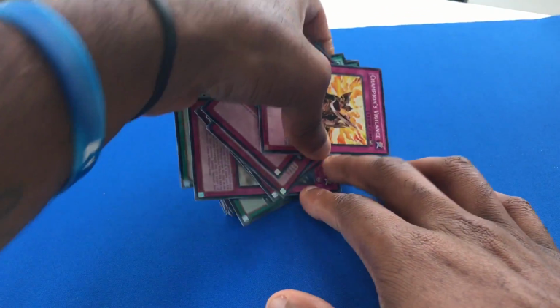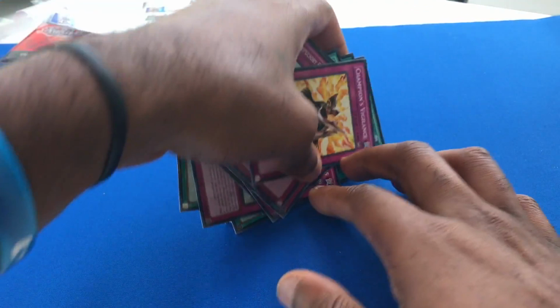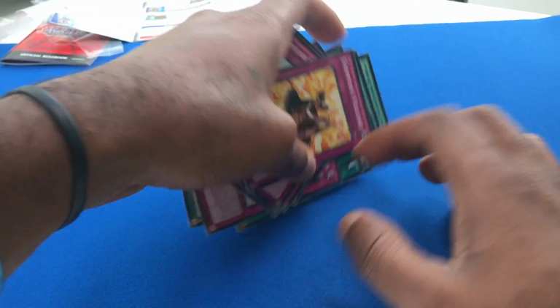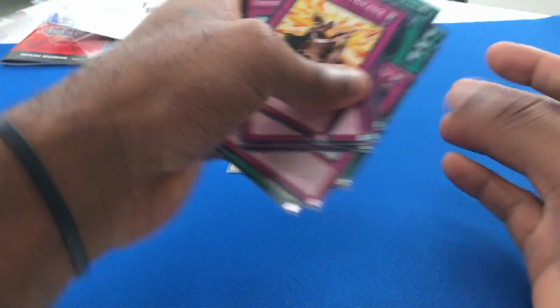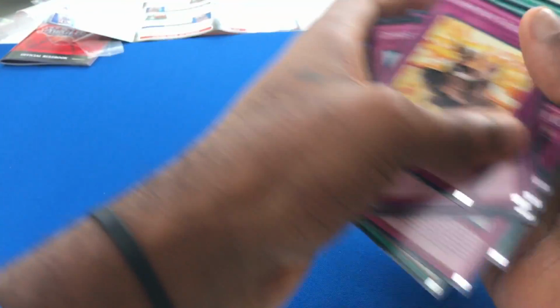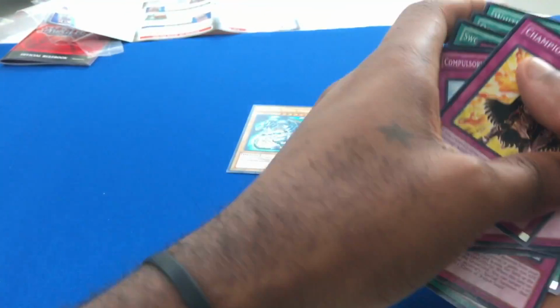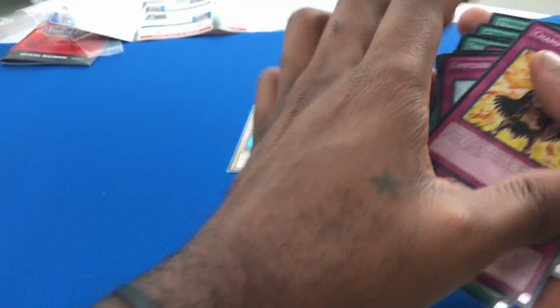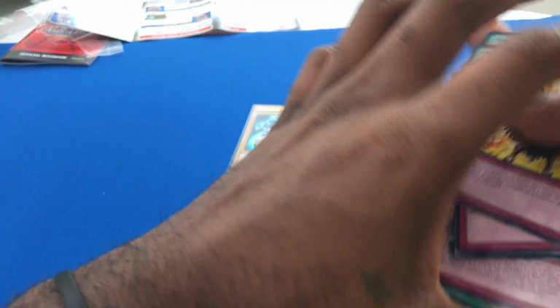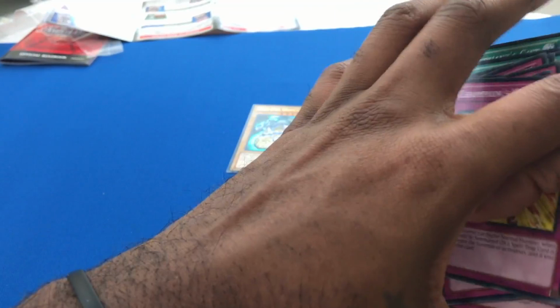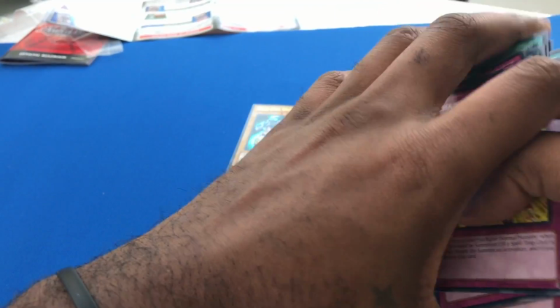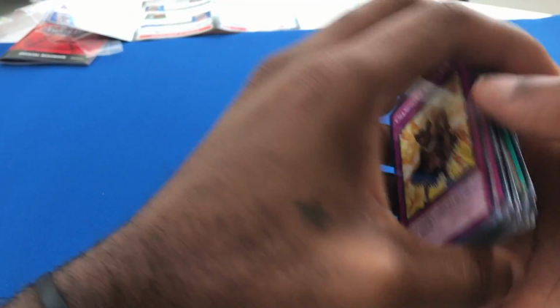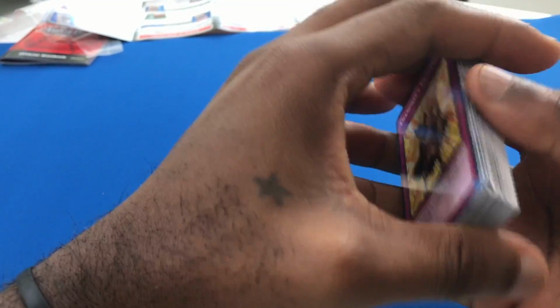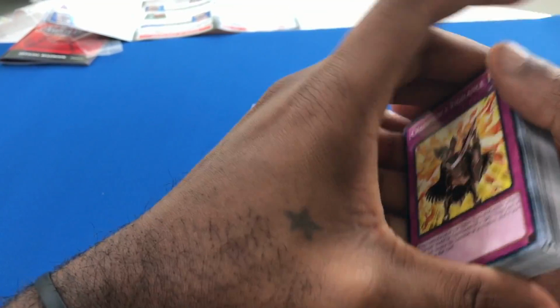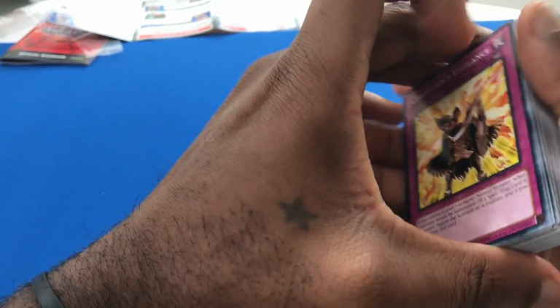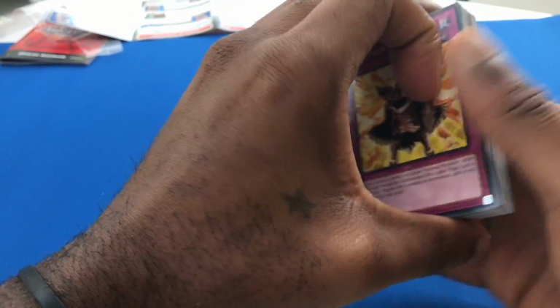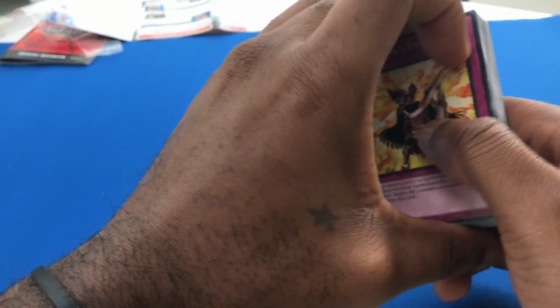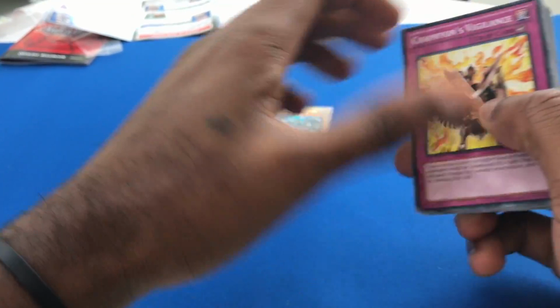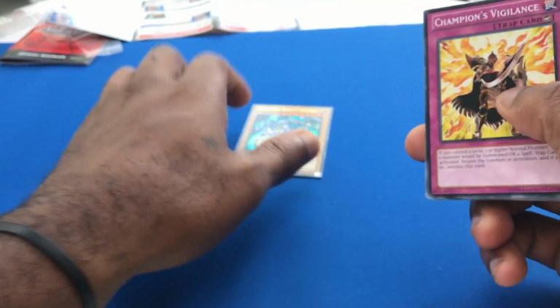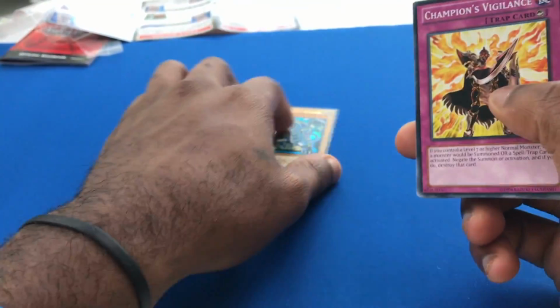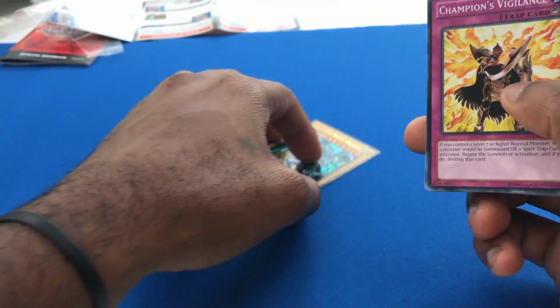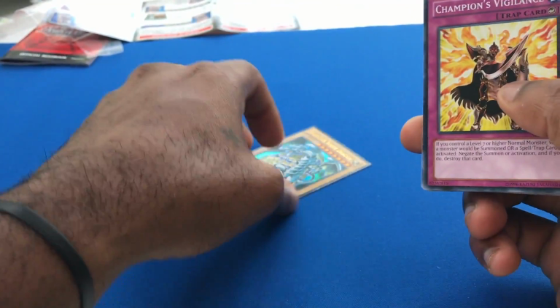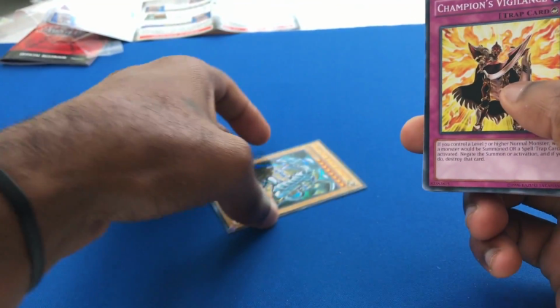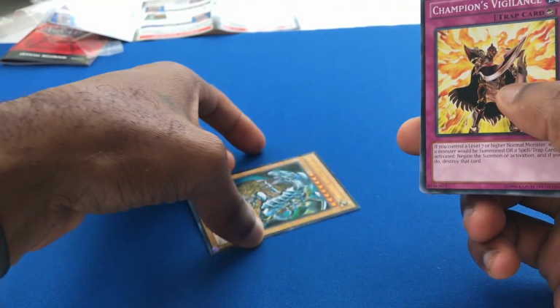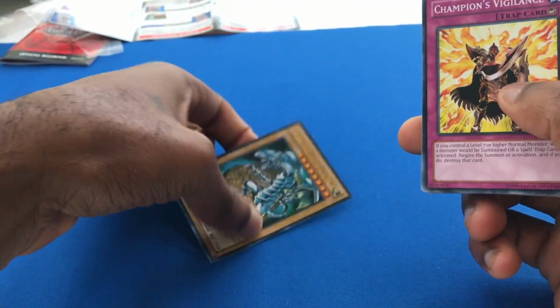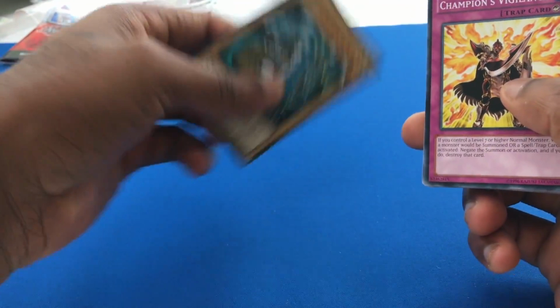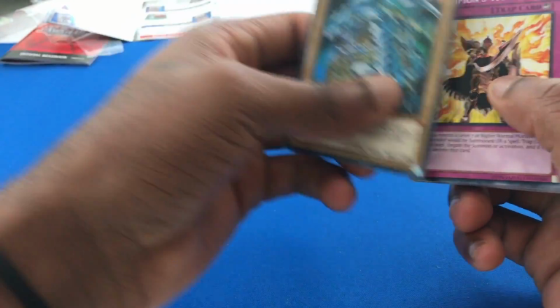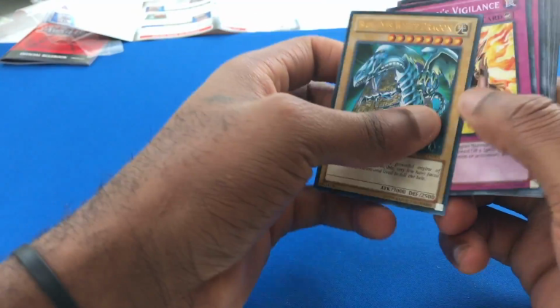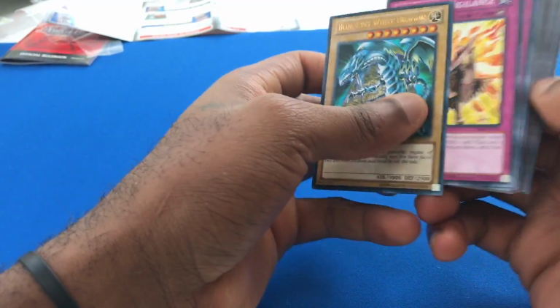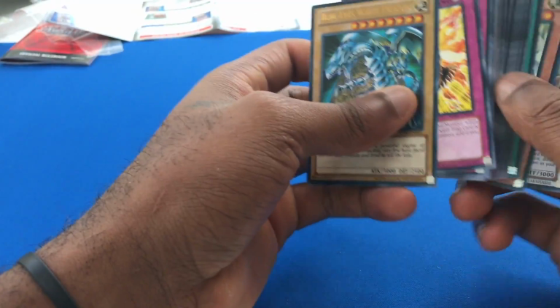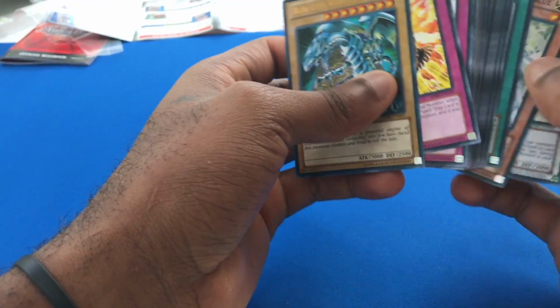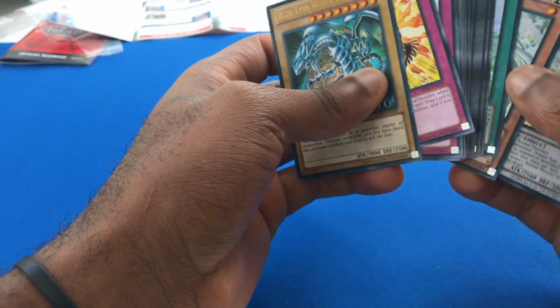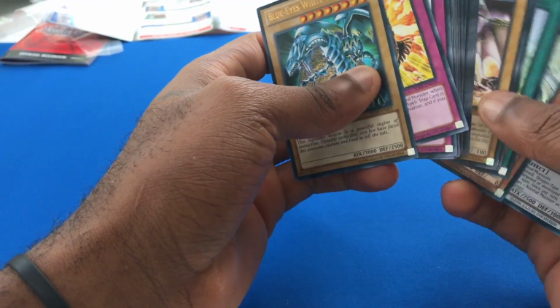So, all in all, this deck is actually really well put together. Let's go ahead and look at their how-to-play guide in there.